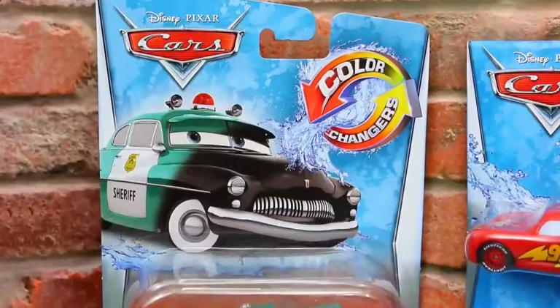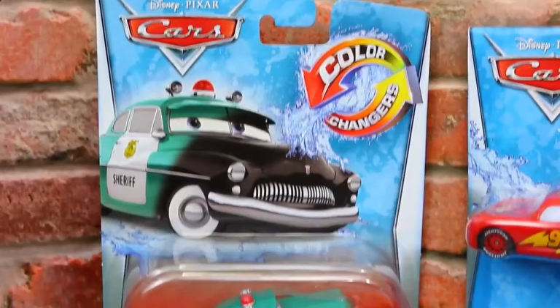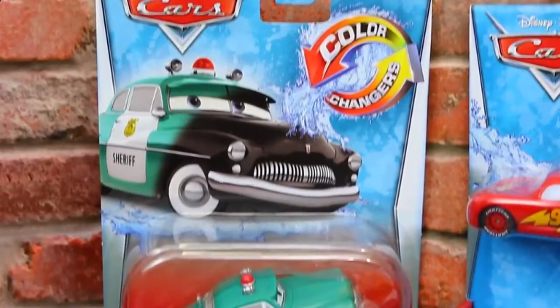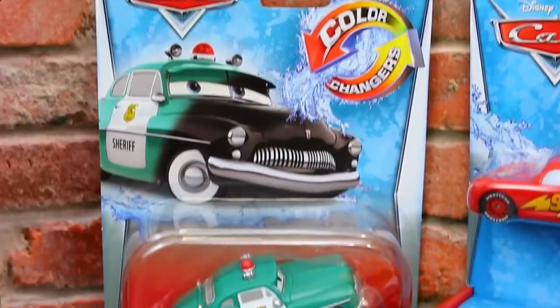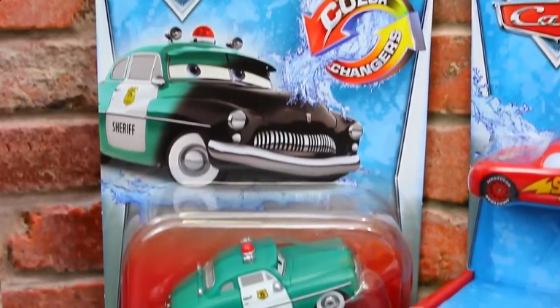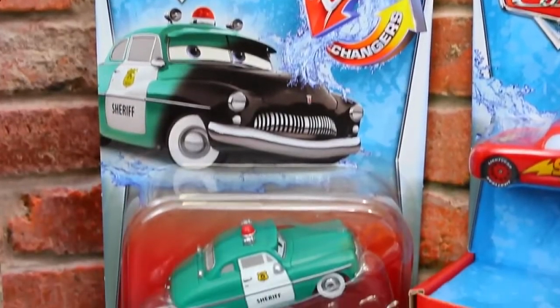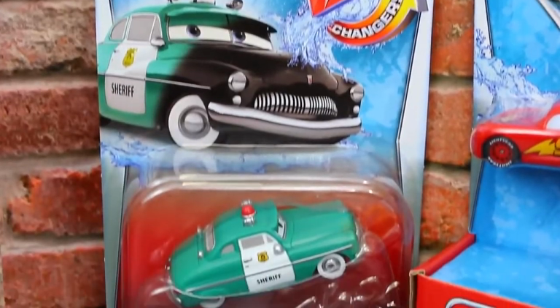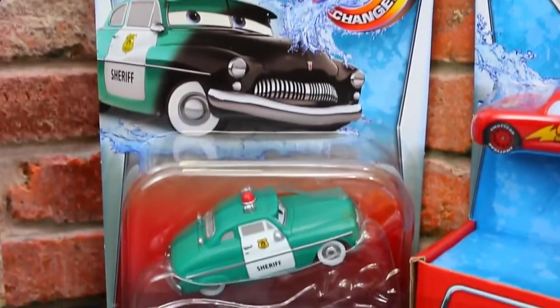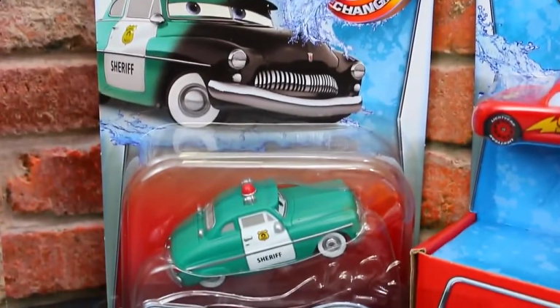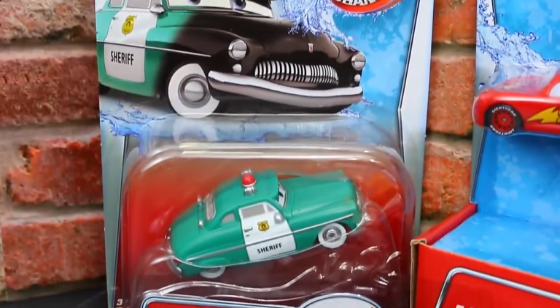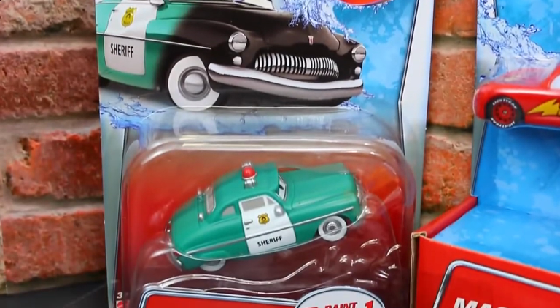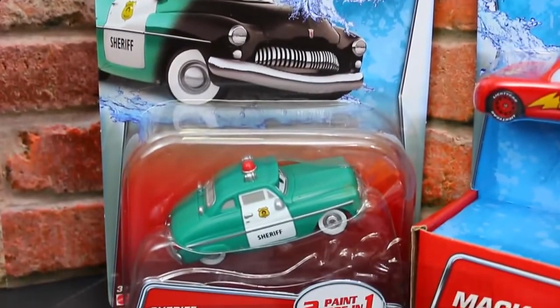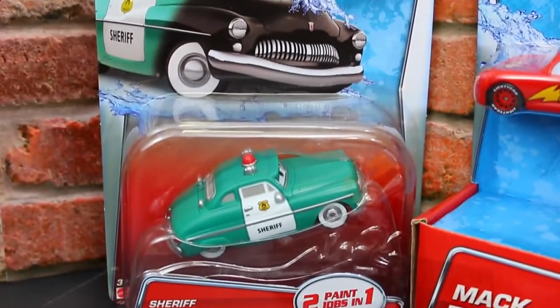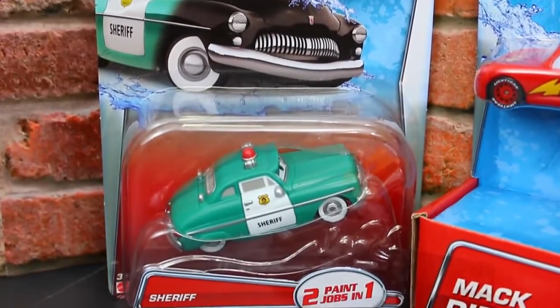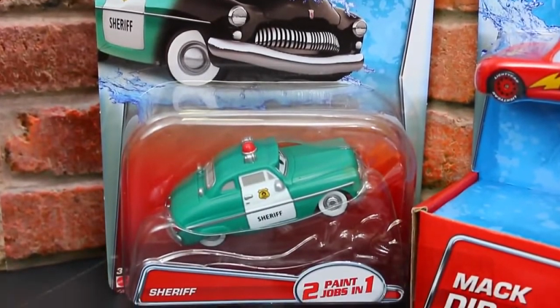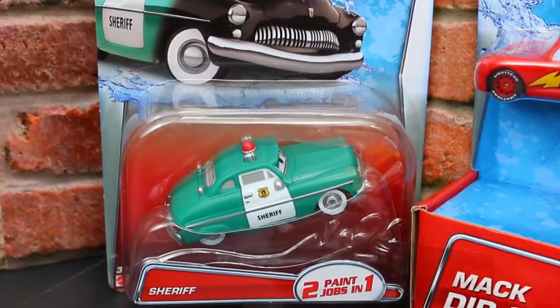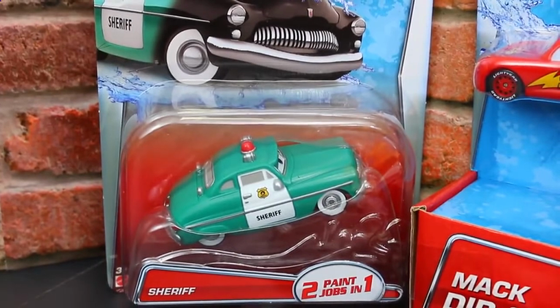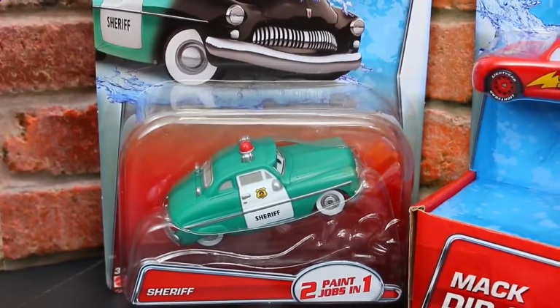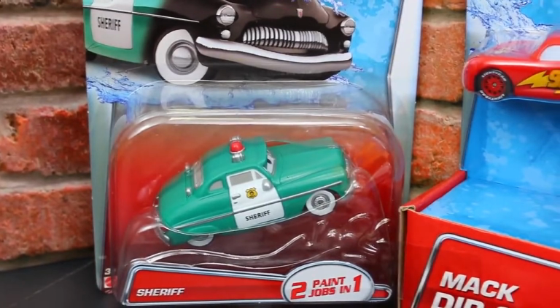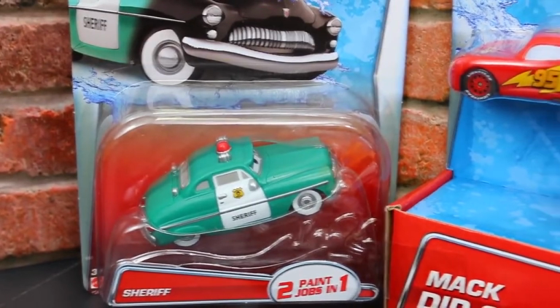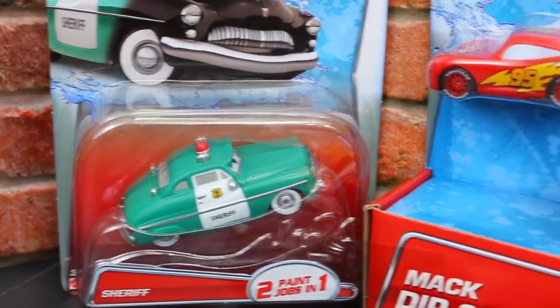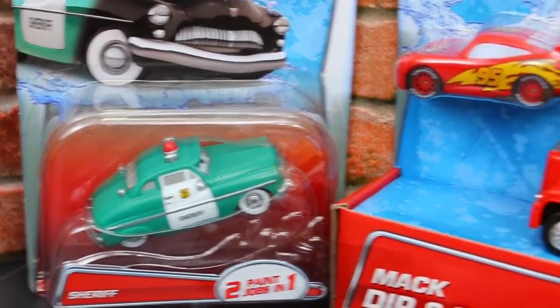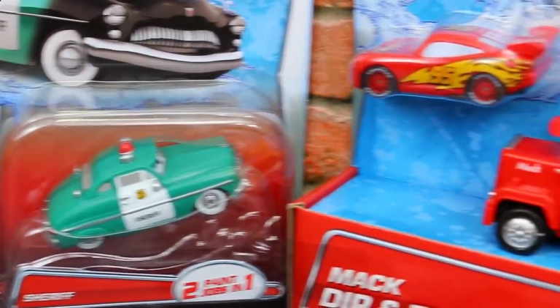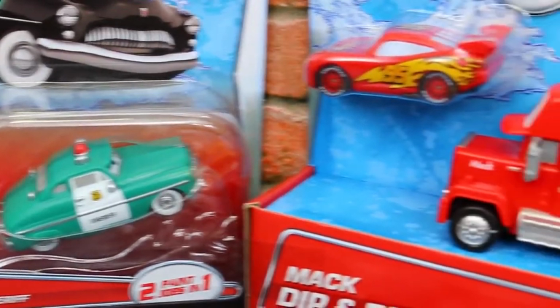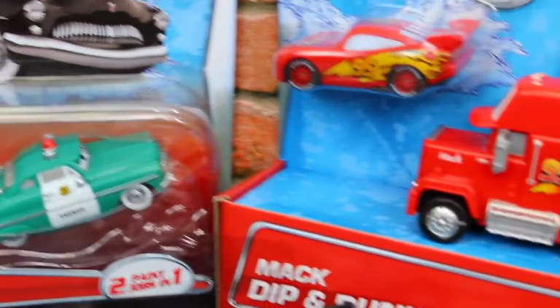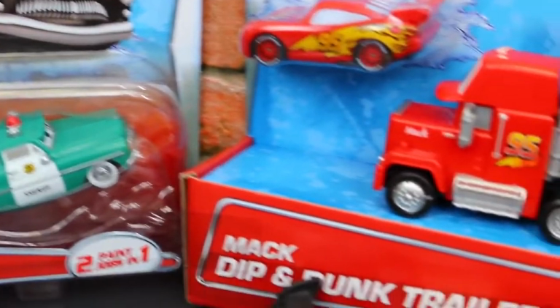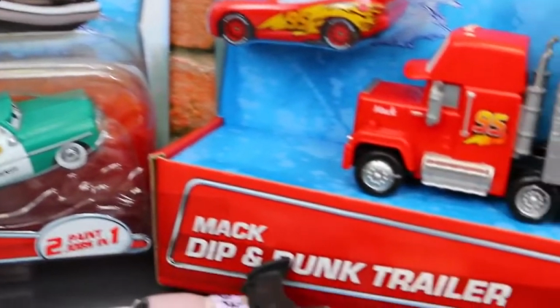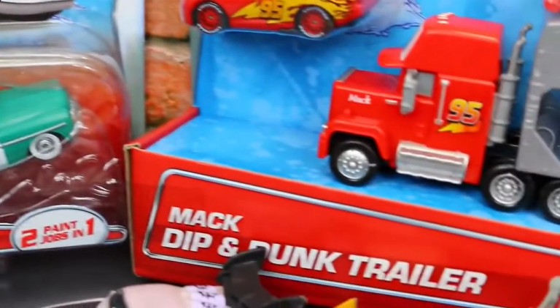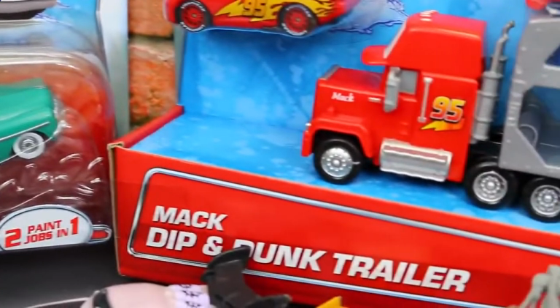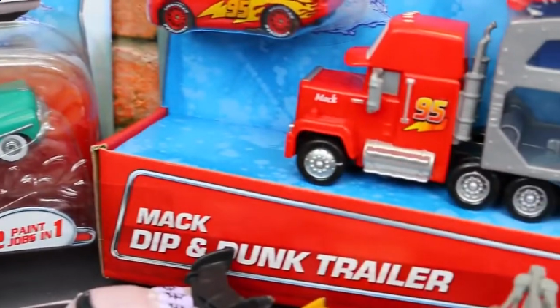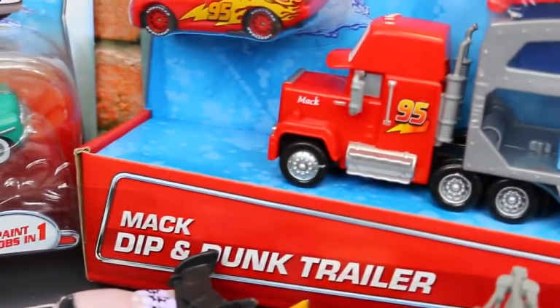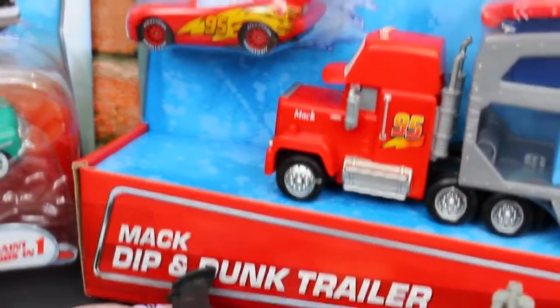These color changers look super cool. So the first one we have is the Sheriff right here, and right now he's in green color, but he turns to black.